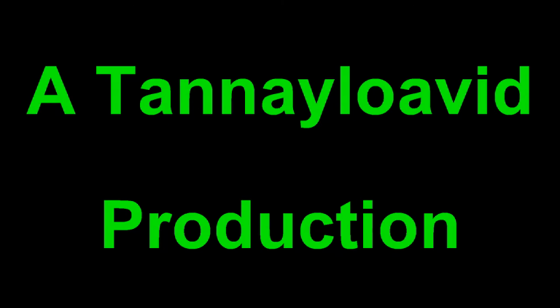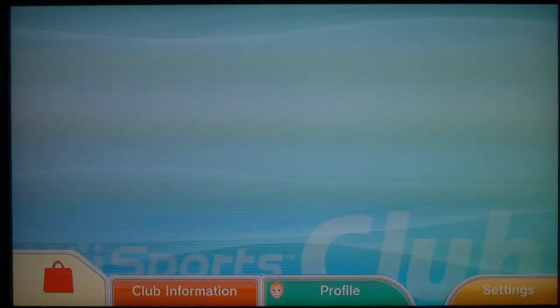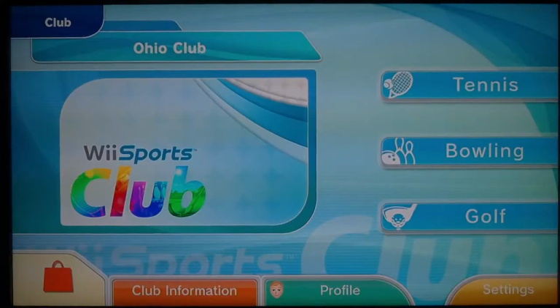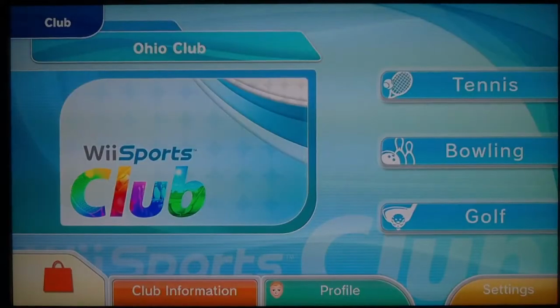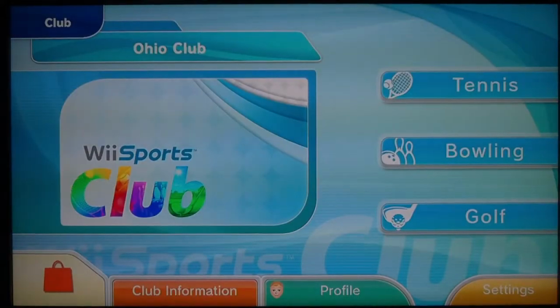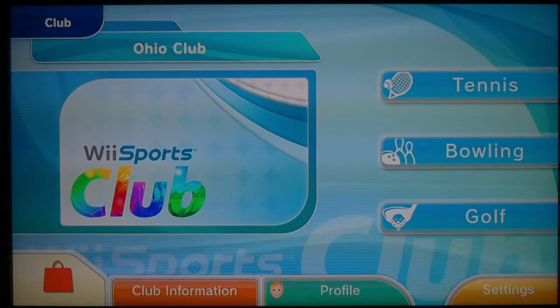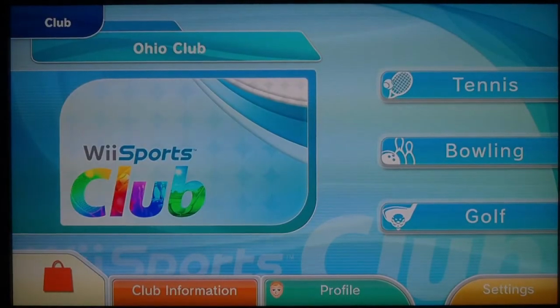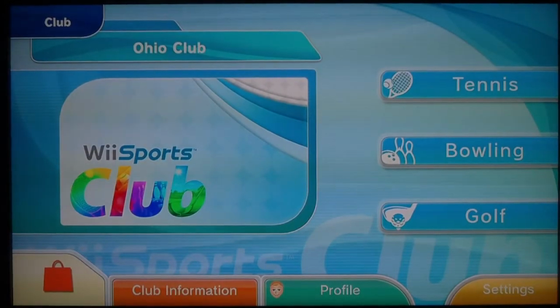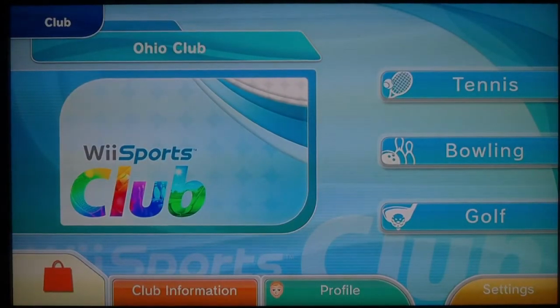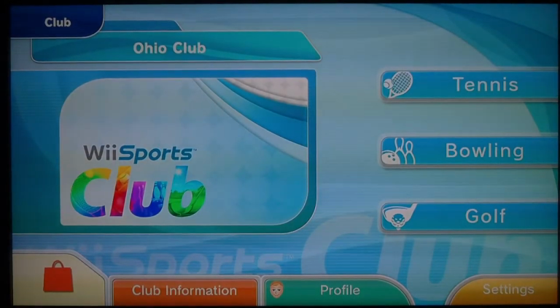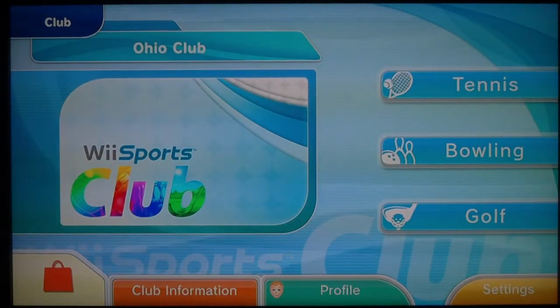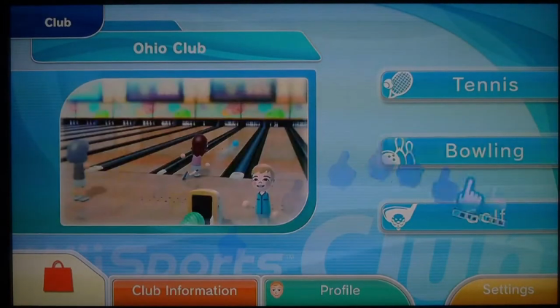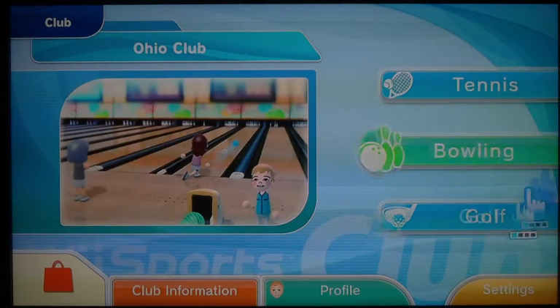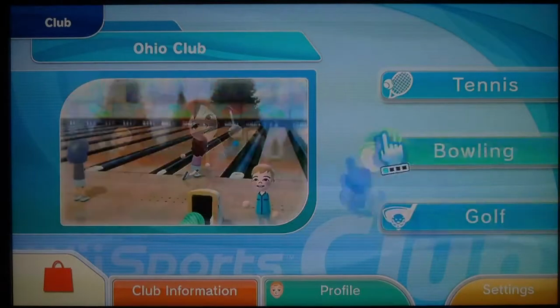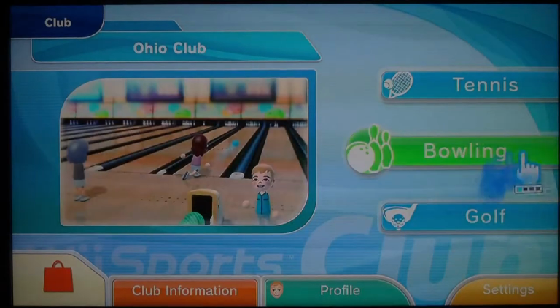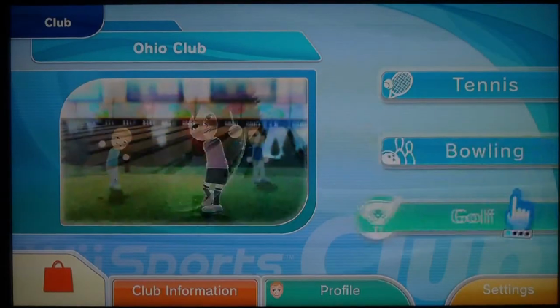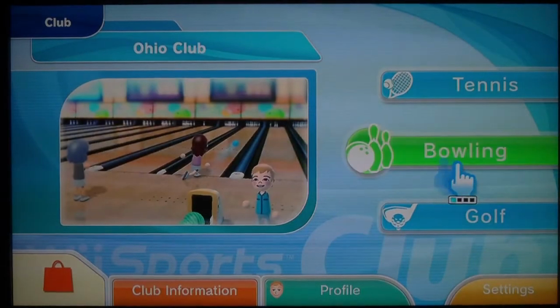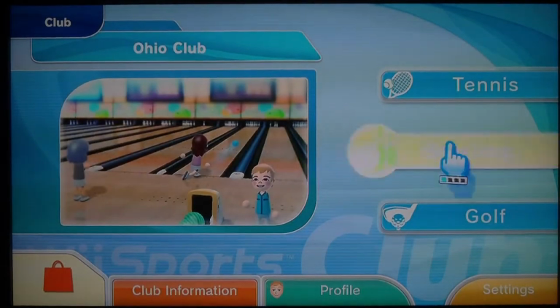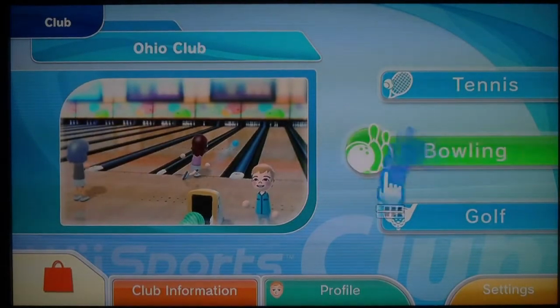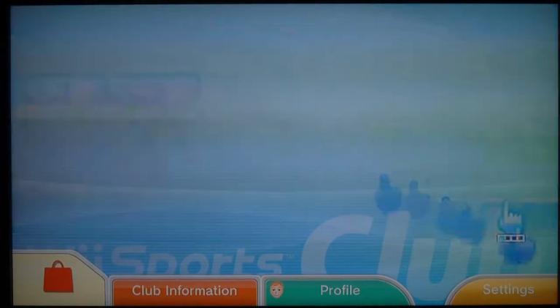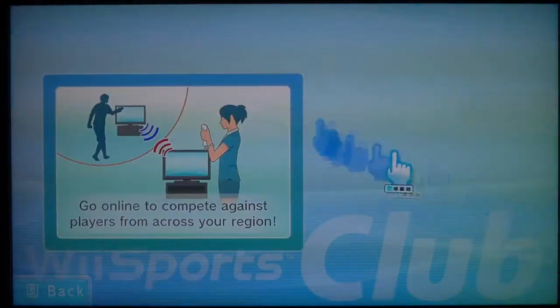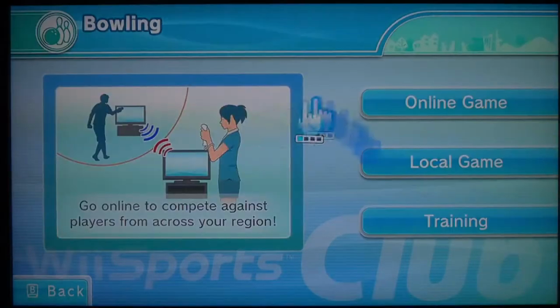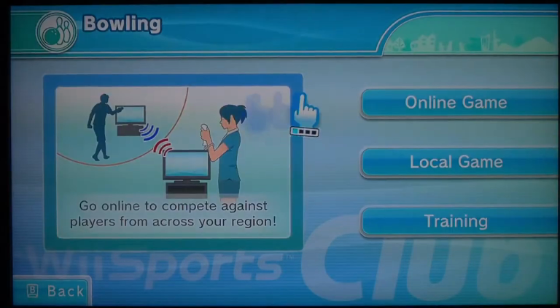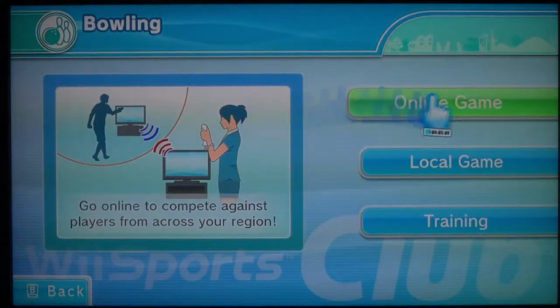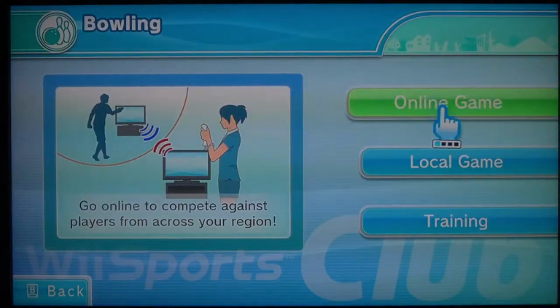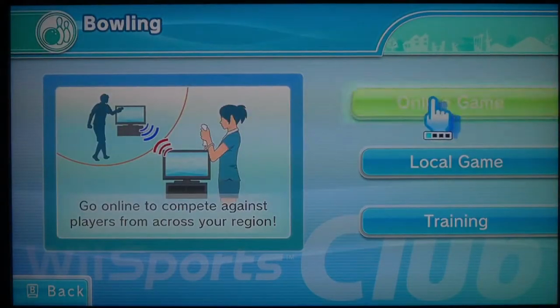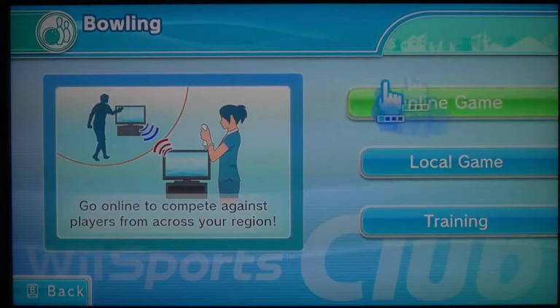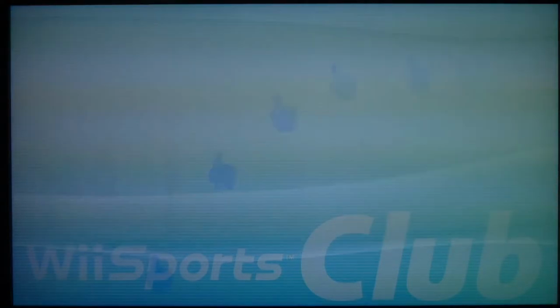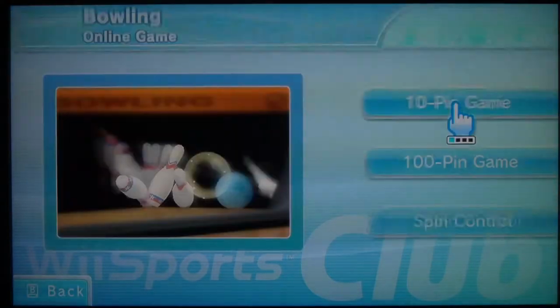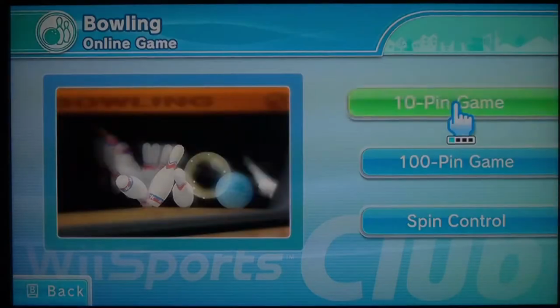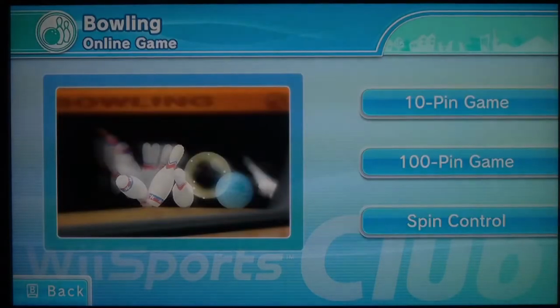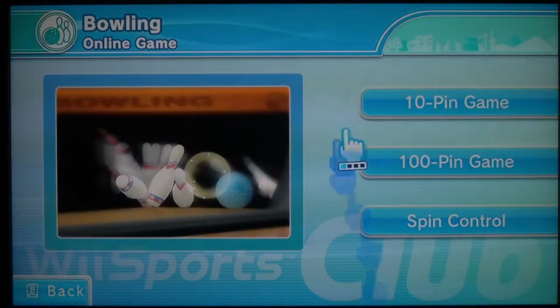Hey guys, Tanlovers here, welcome back to Wii Sports Club. On last episode we did a hundred pin bowling on an online game.